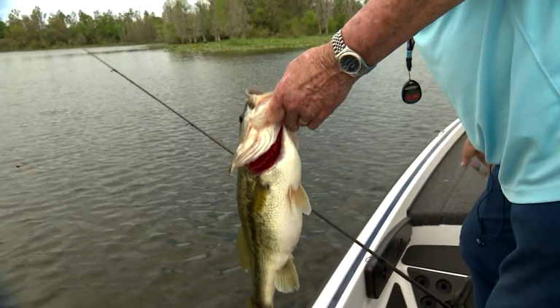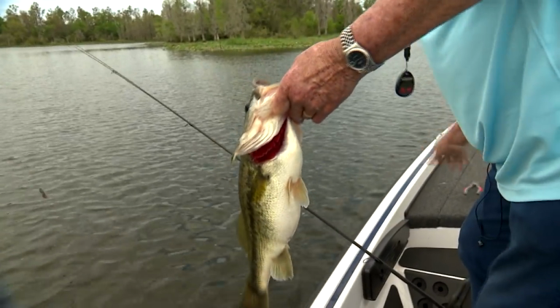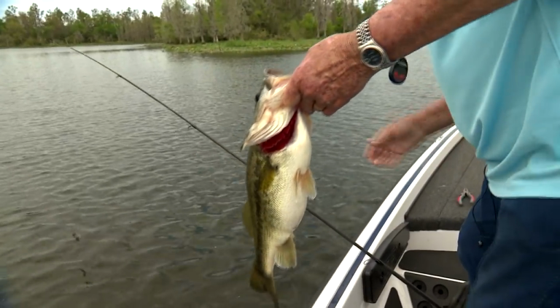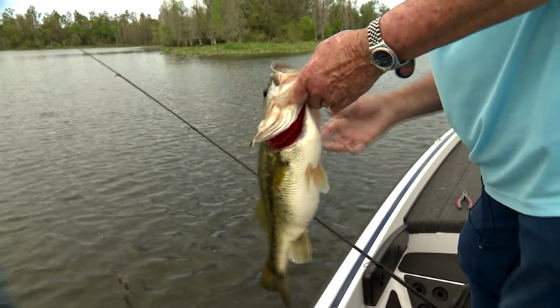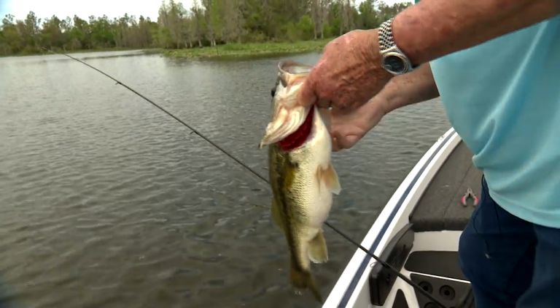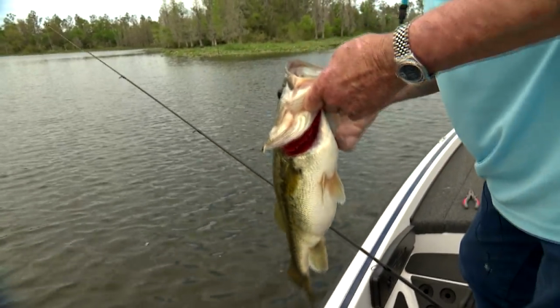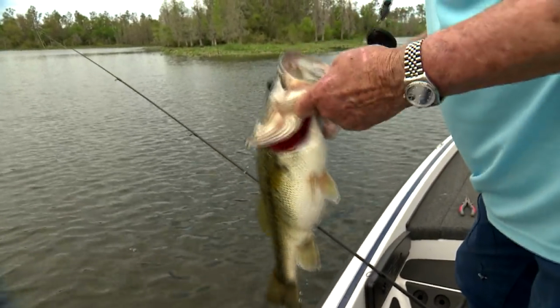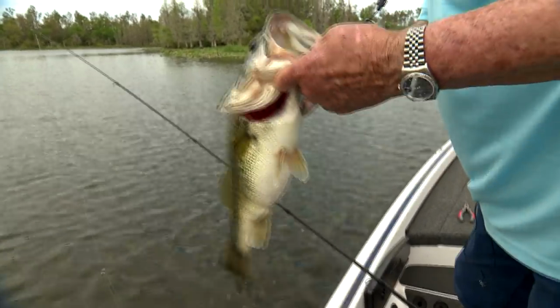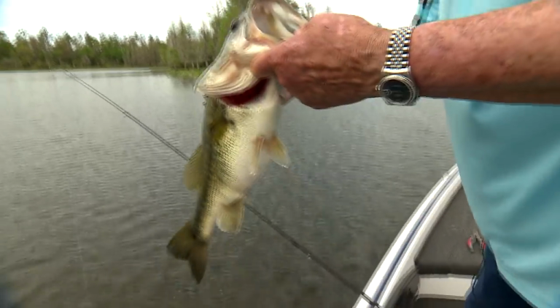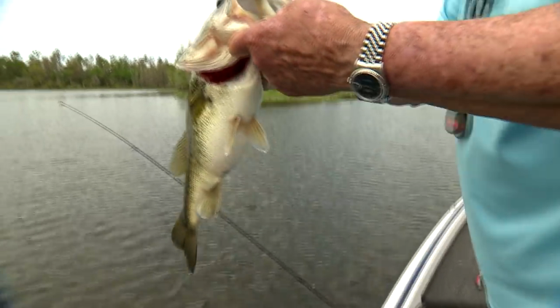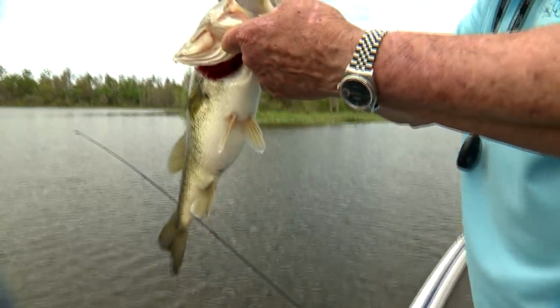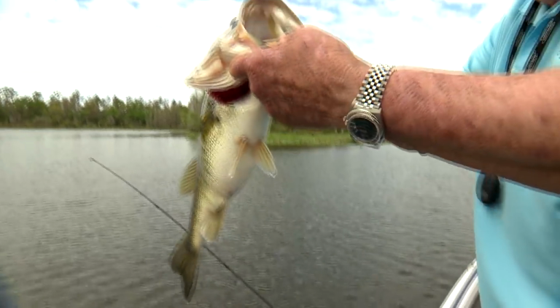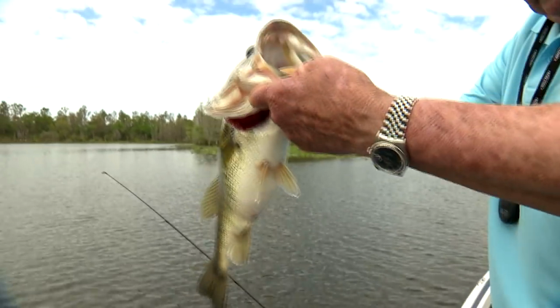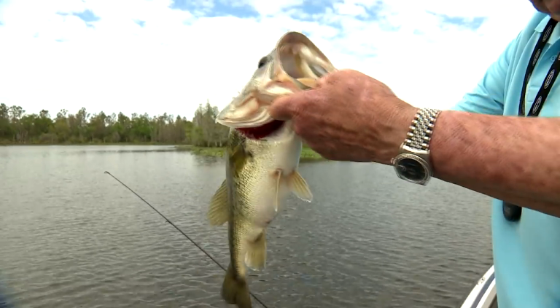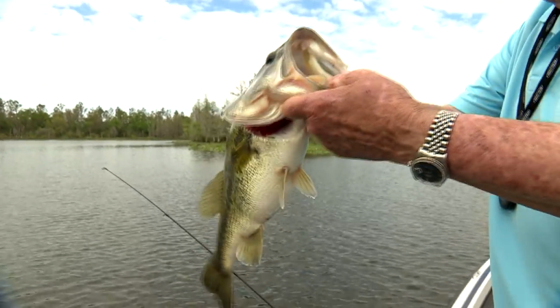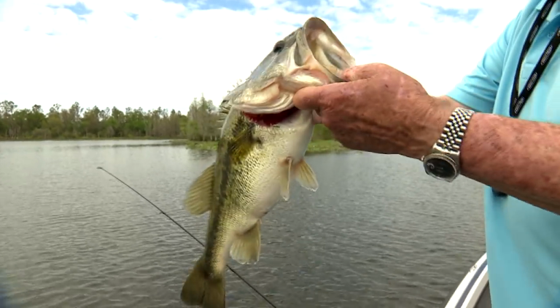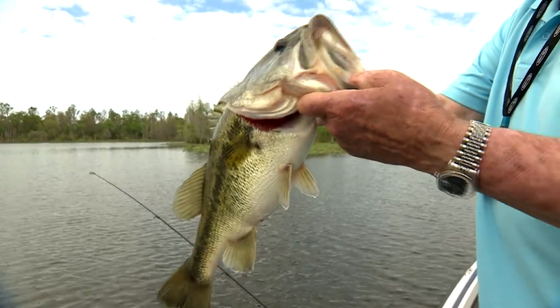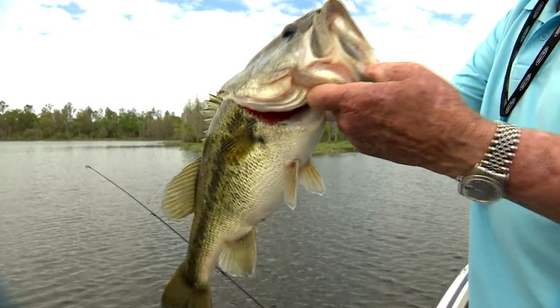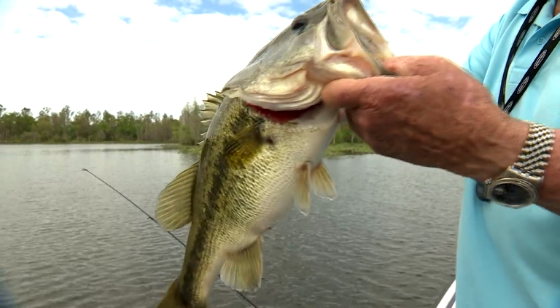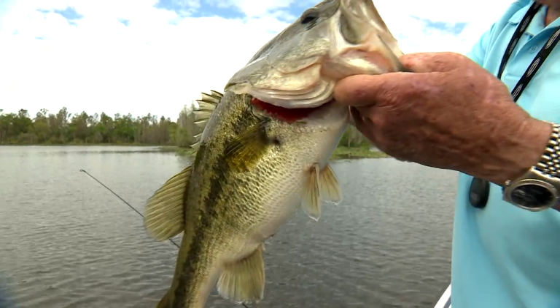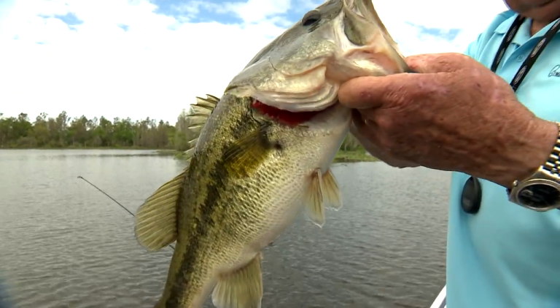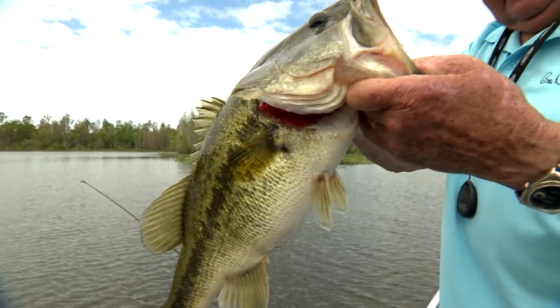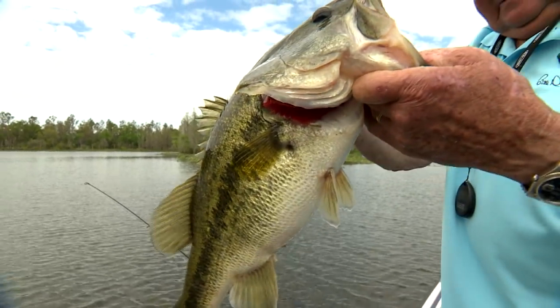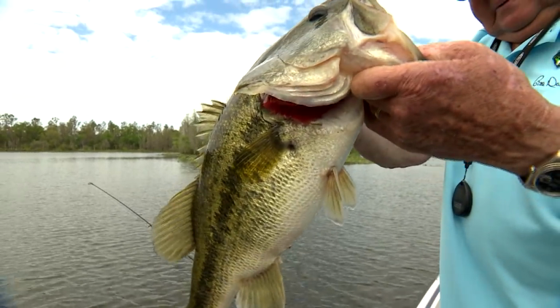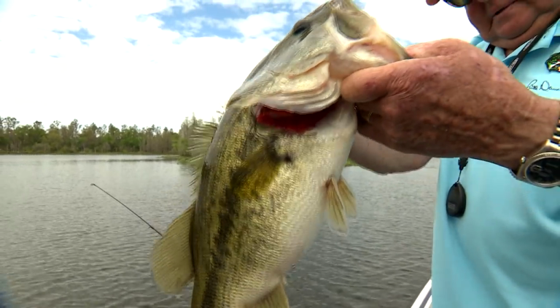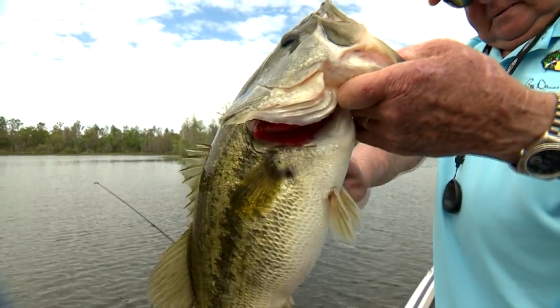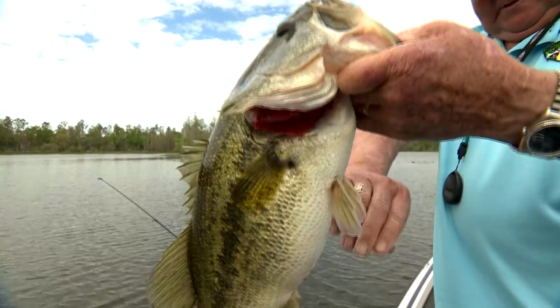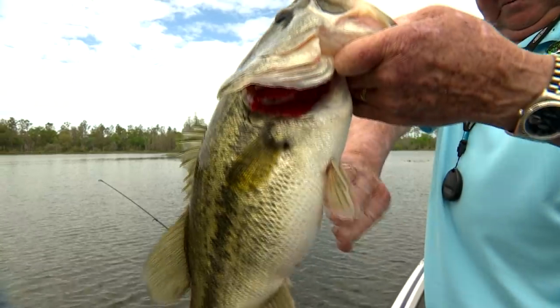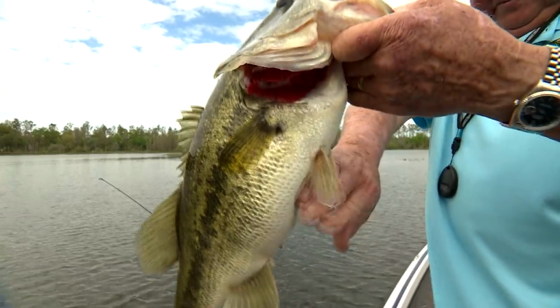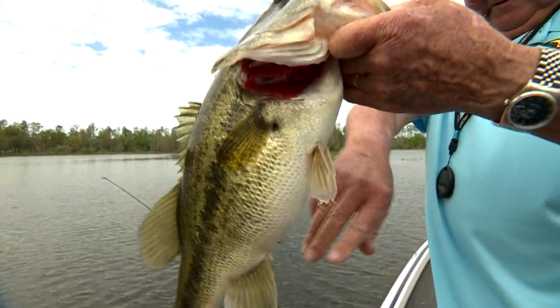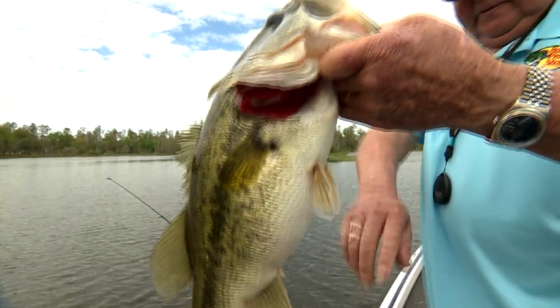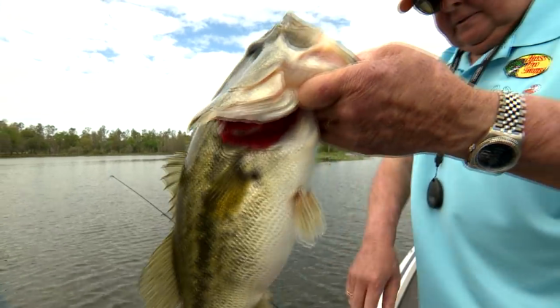That's a hard fighting fish, wasn't it? Look at that fat fish.